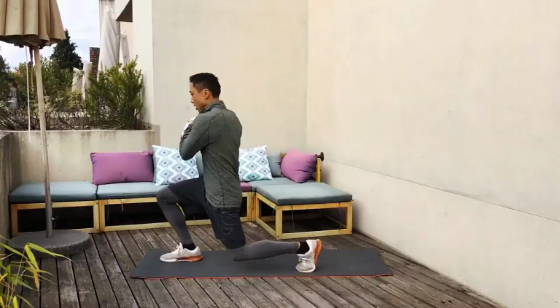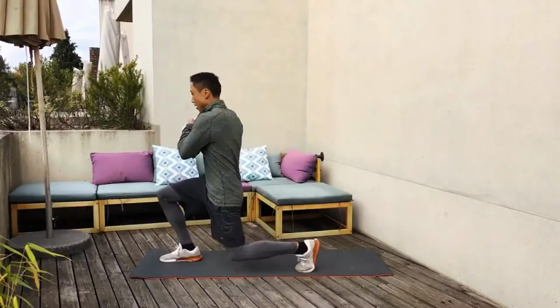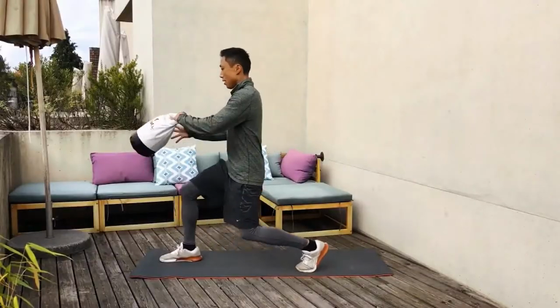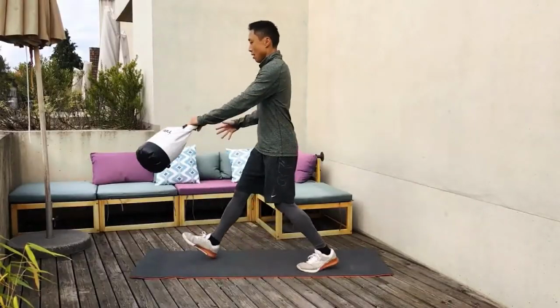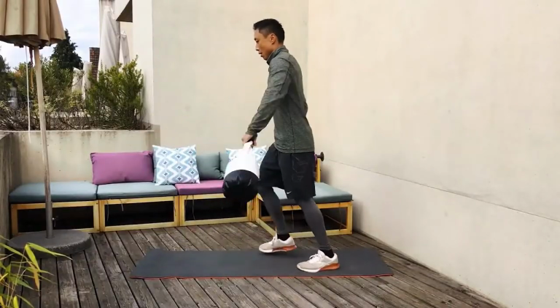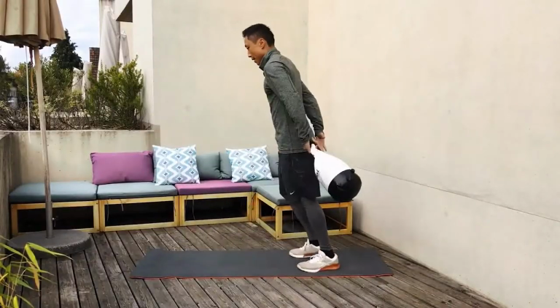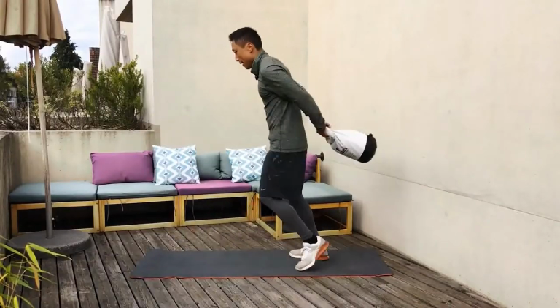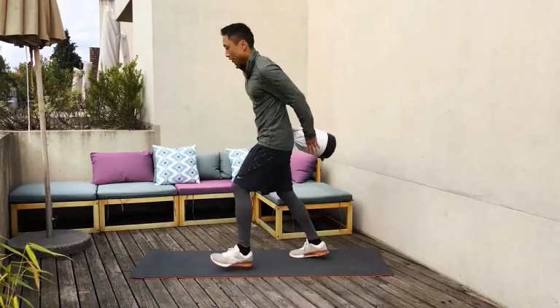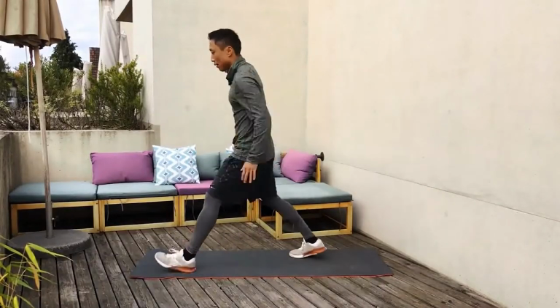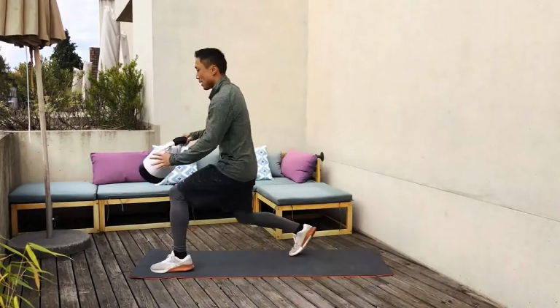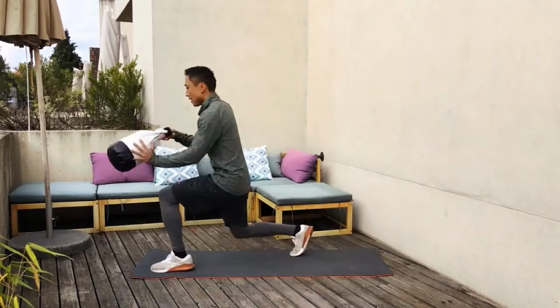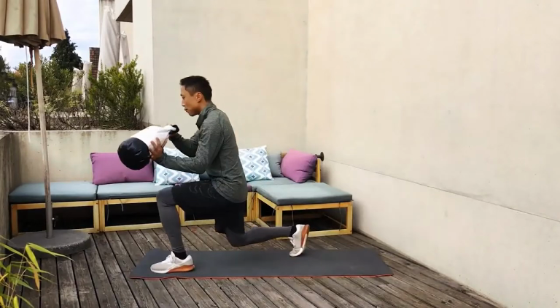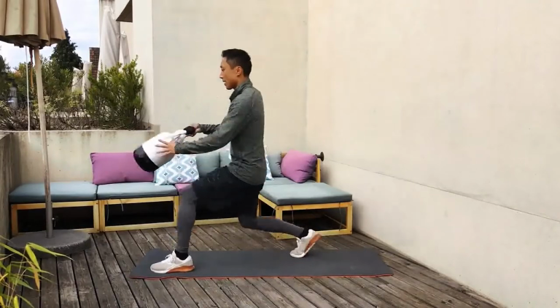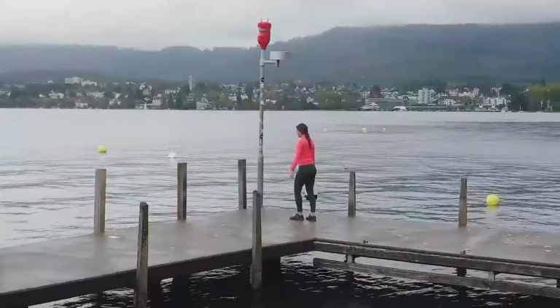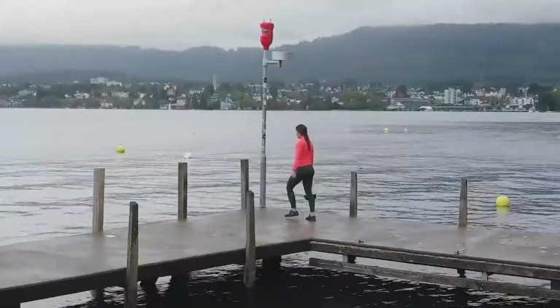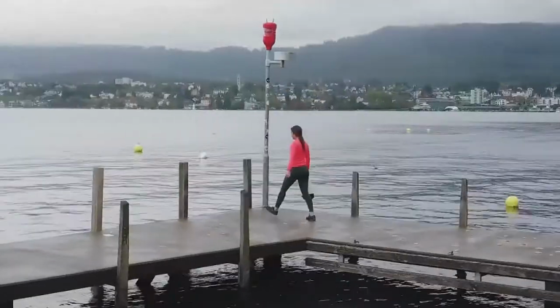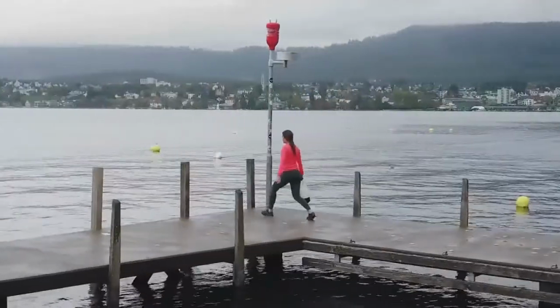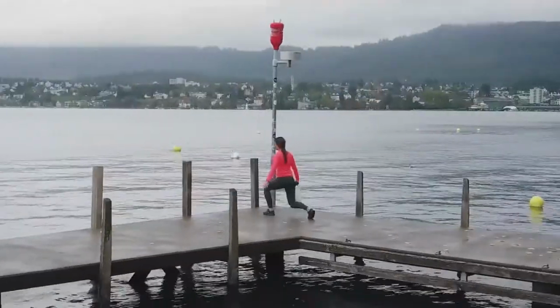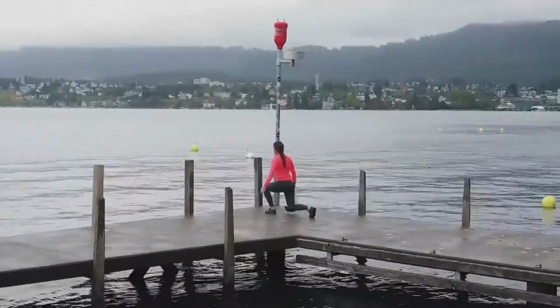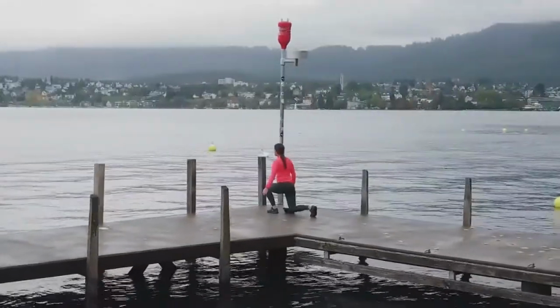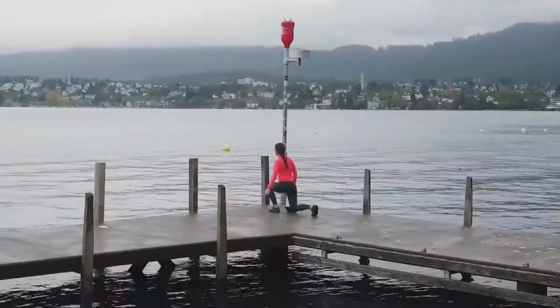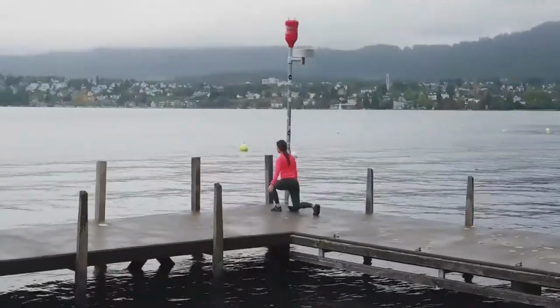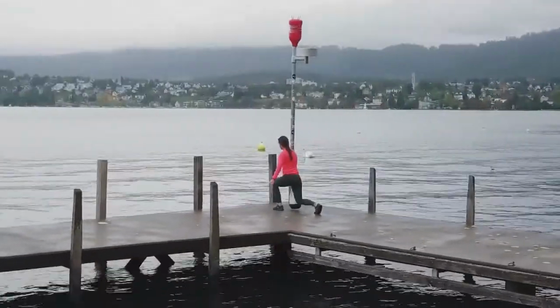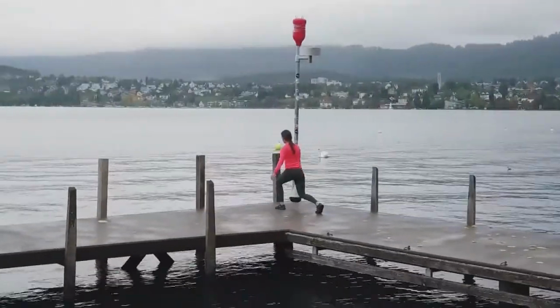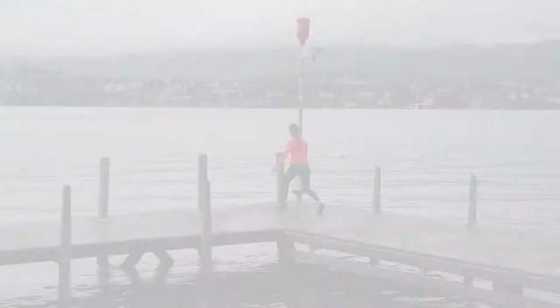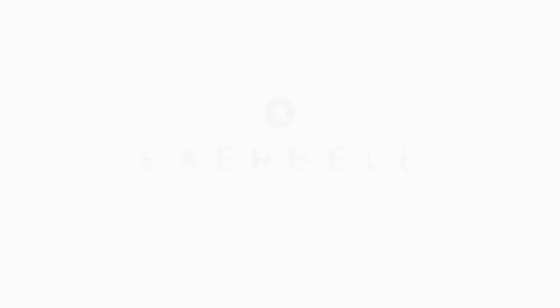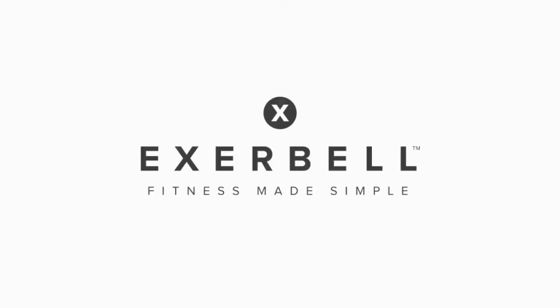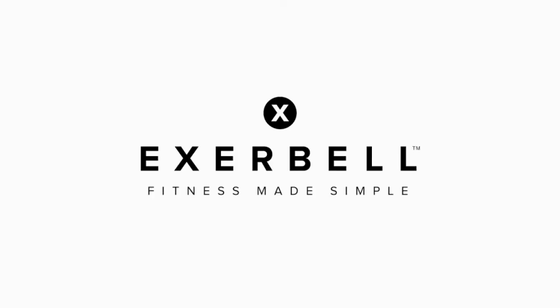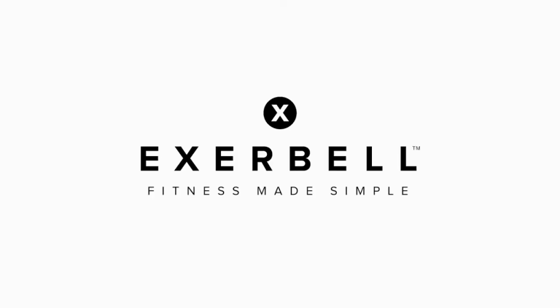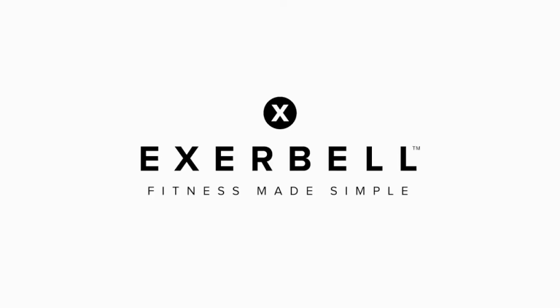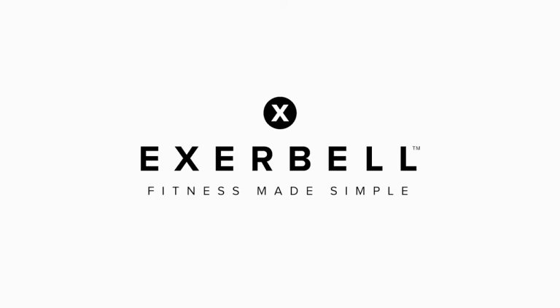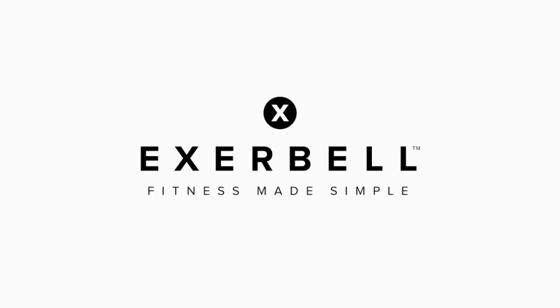Back our campaign now, and join us on our mission to make fitness training more simple and effective.